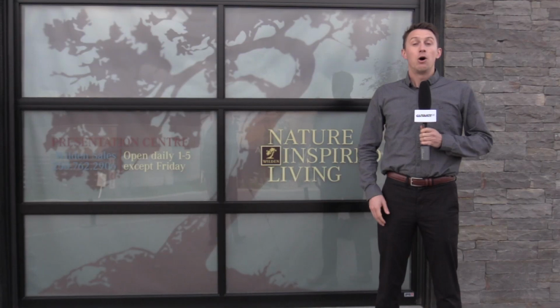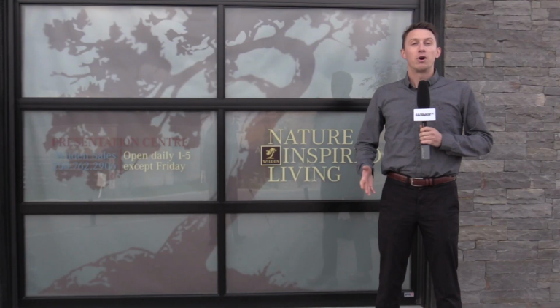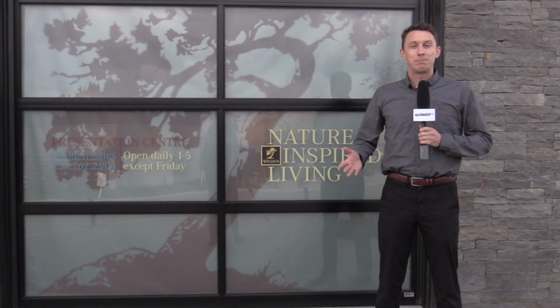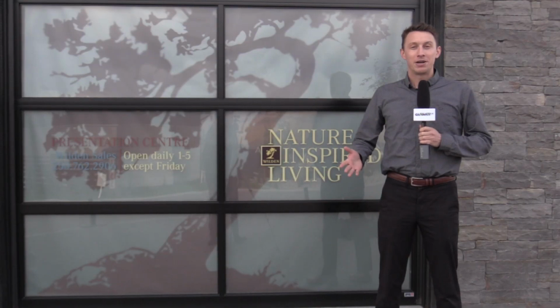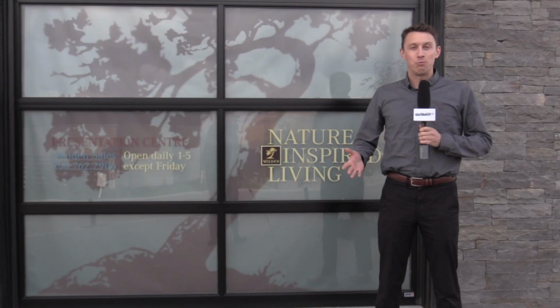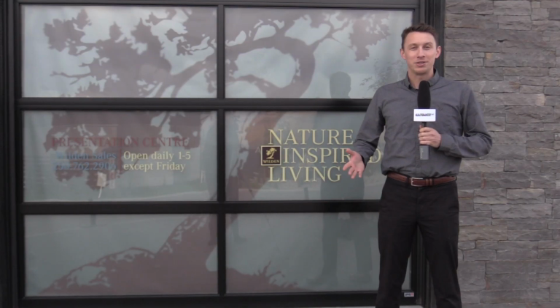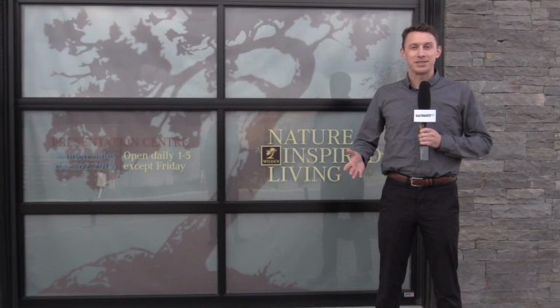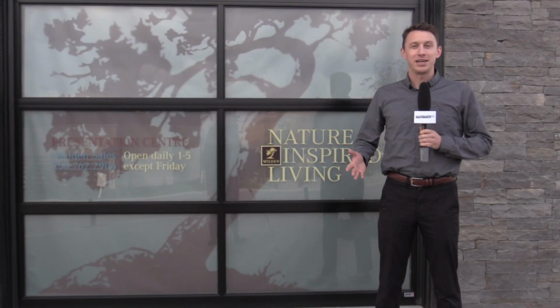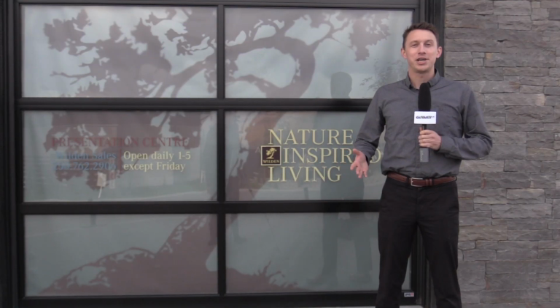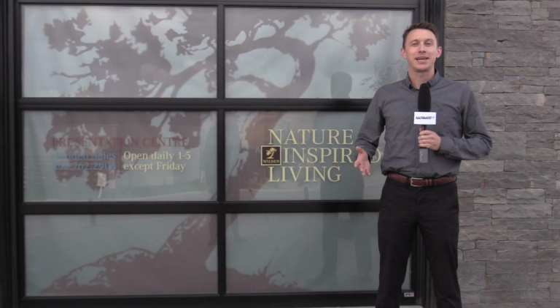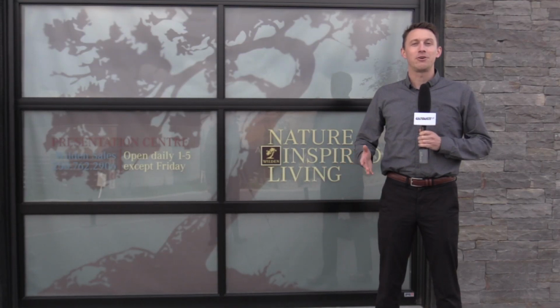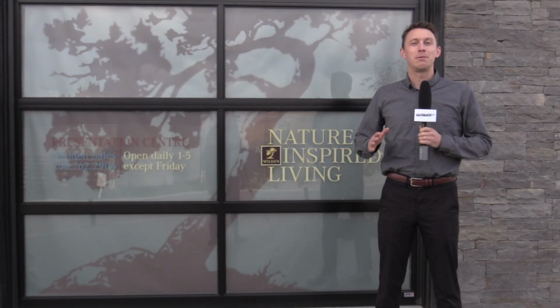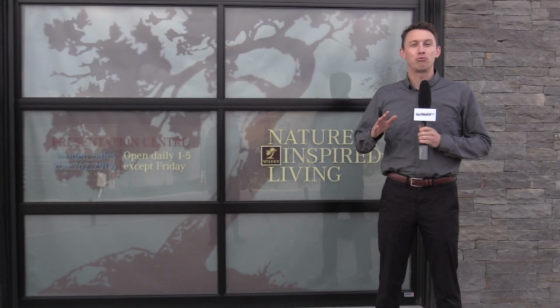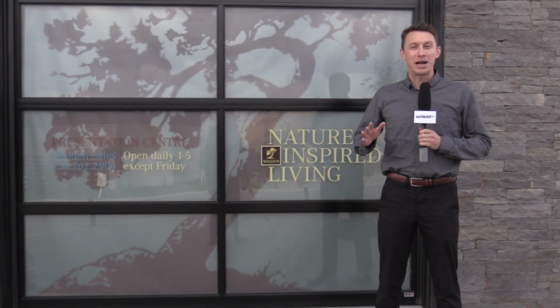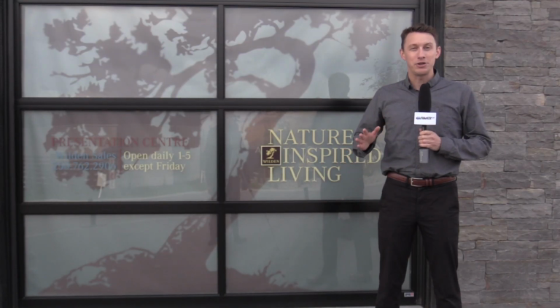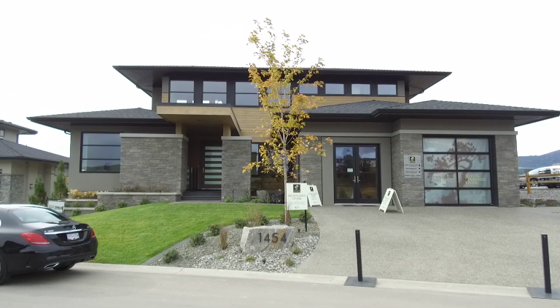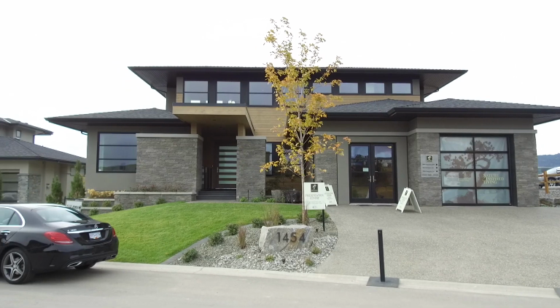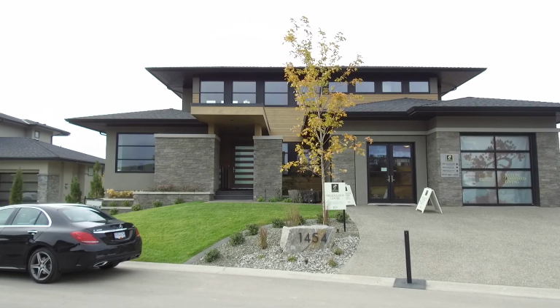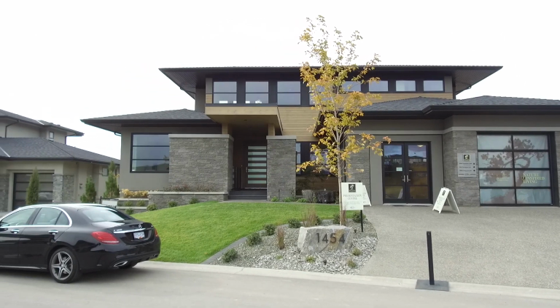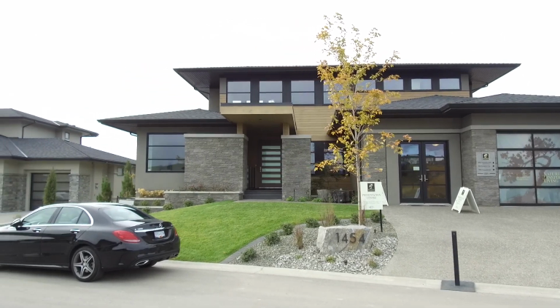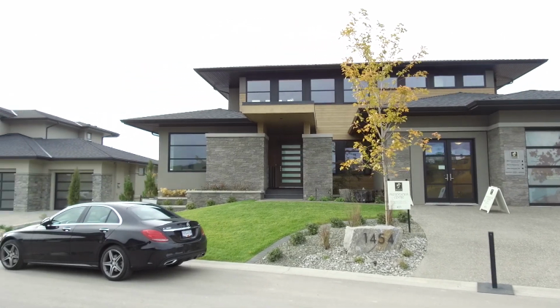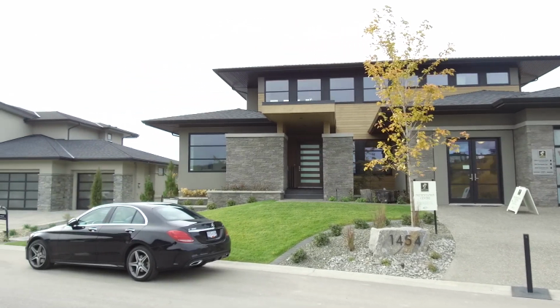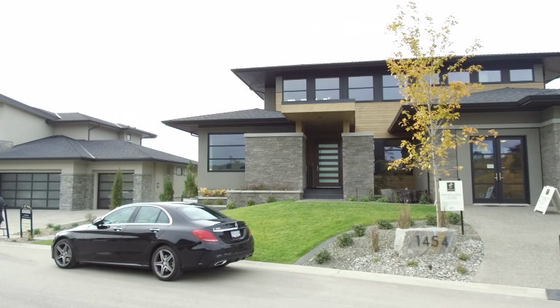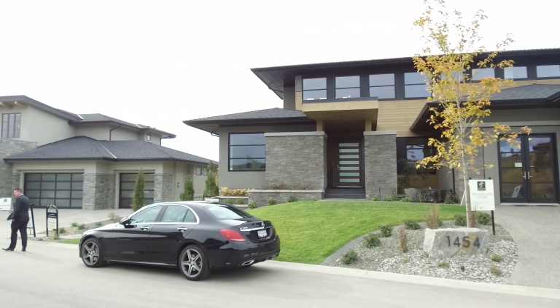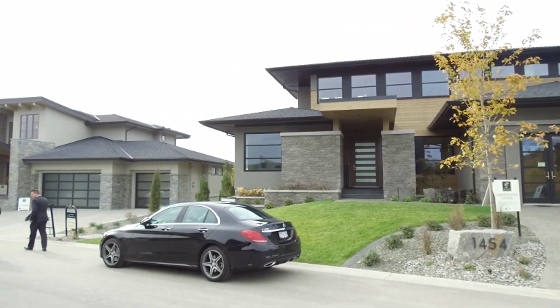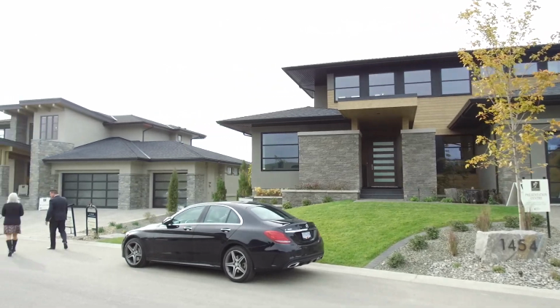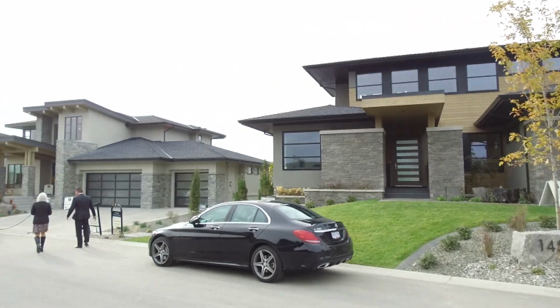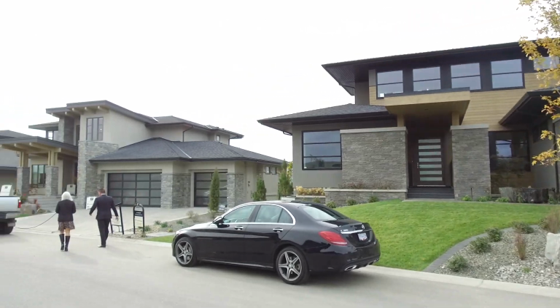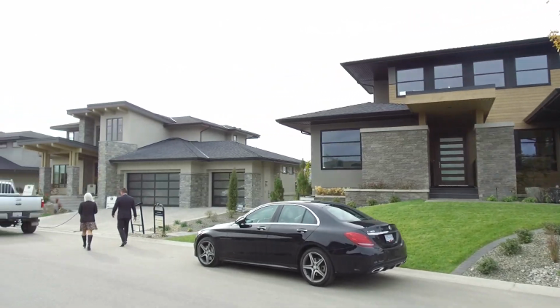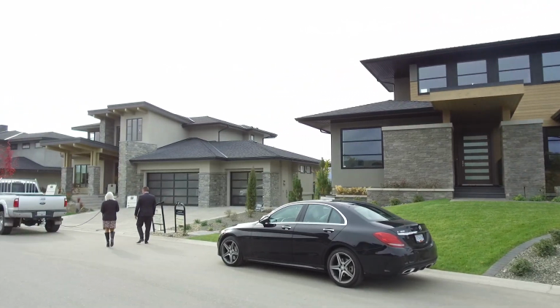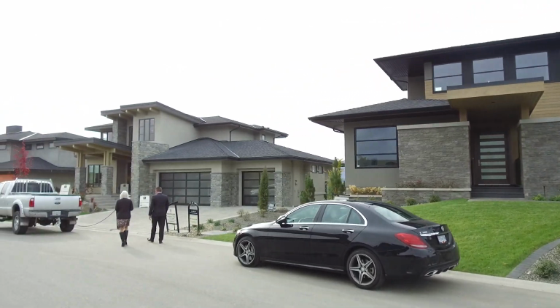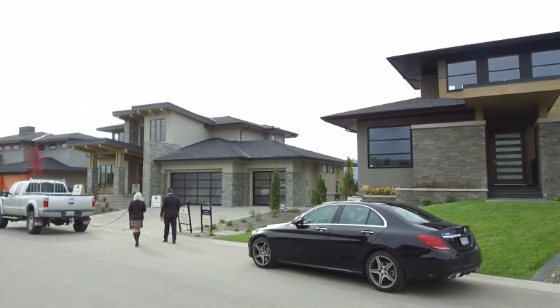We're up here at Wilden today checking out a brand new parade of show homes, five in total. Let's go take a look.